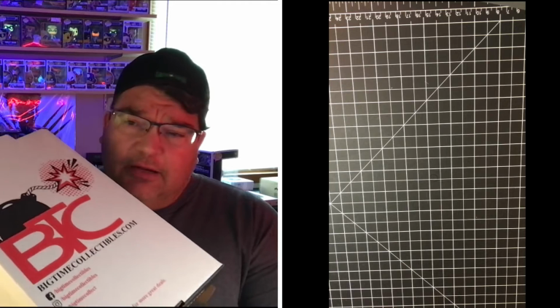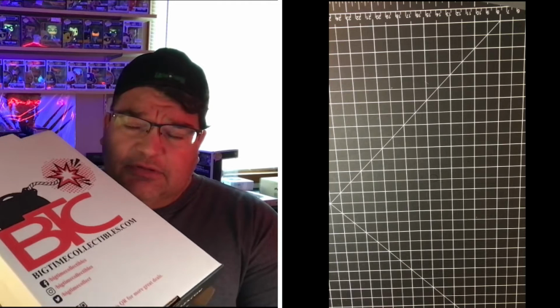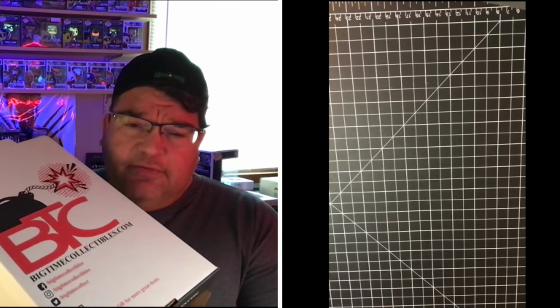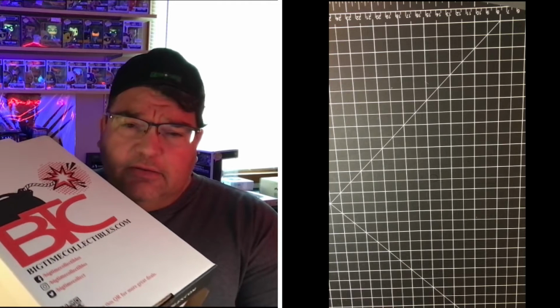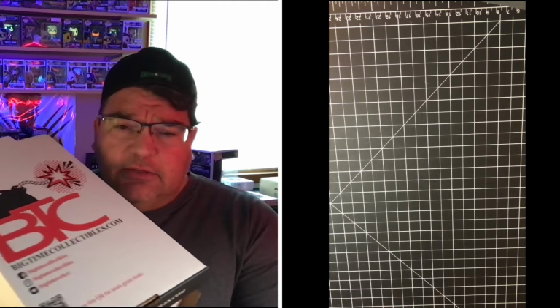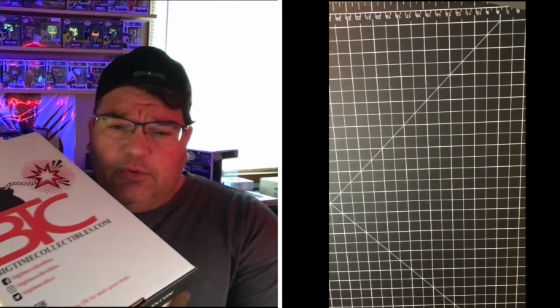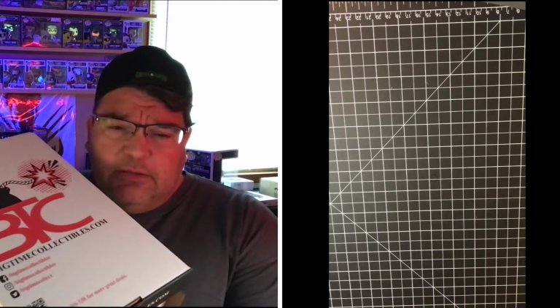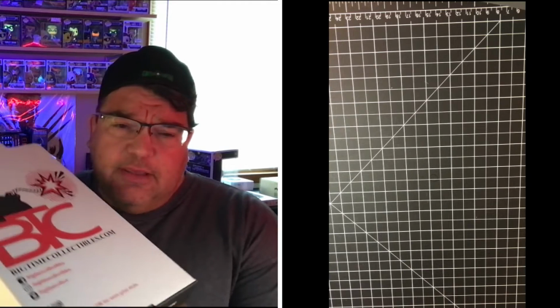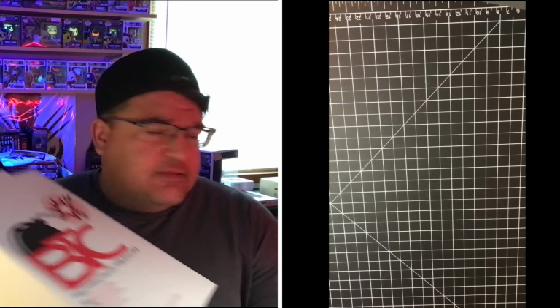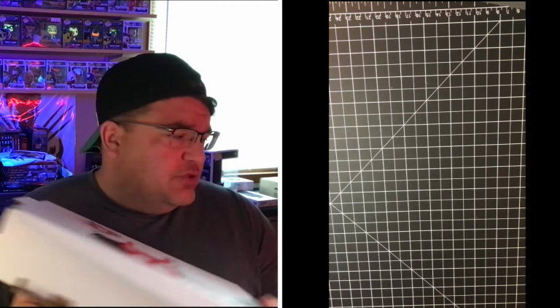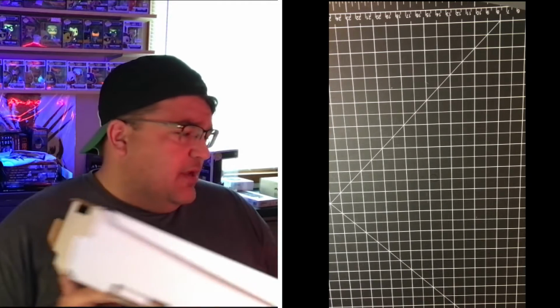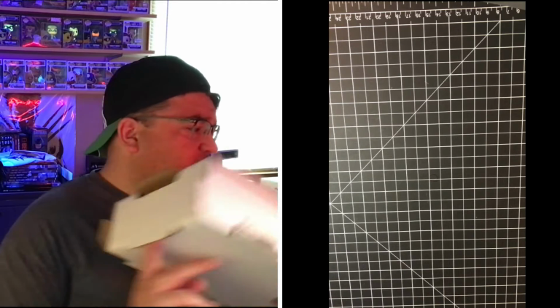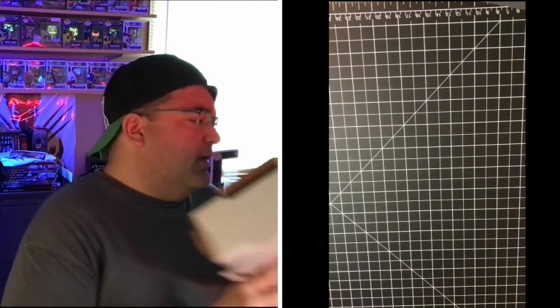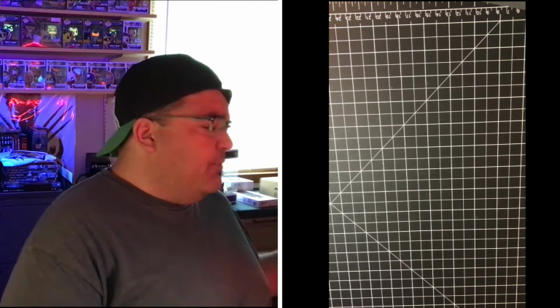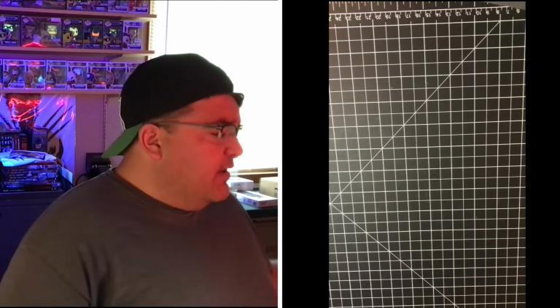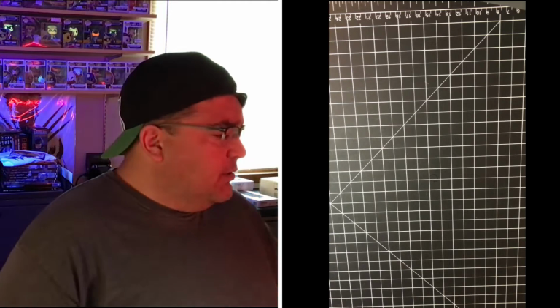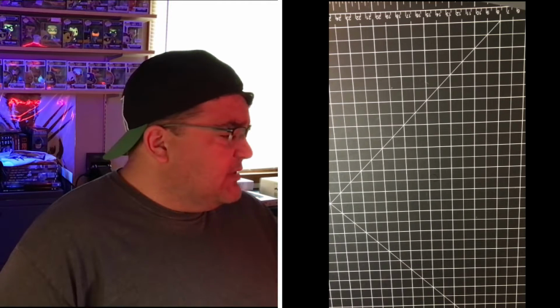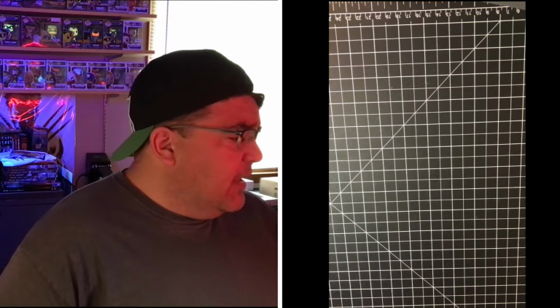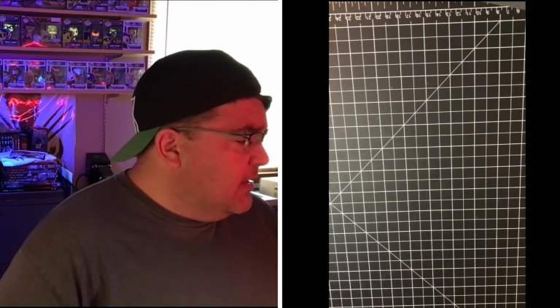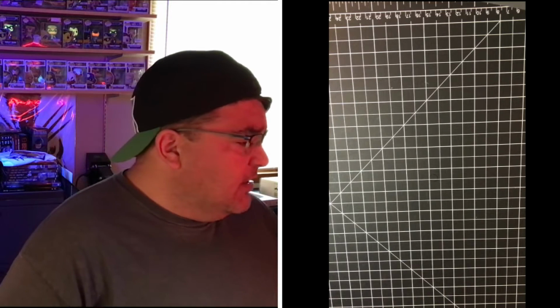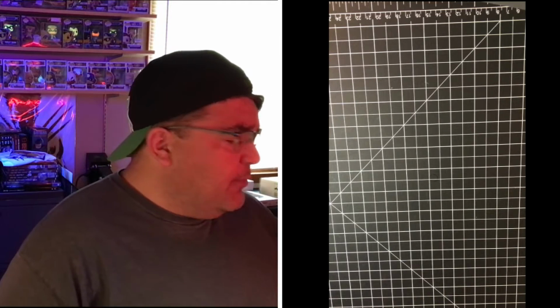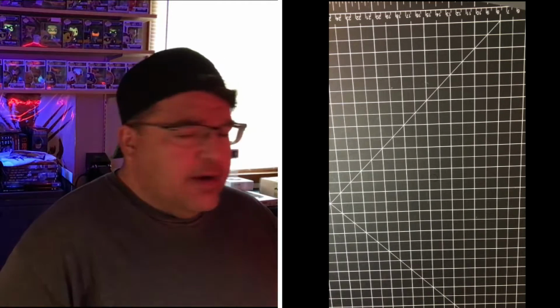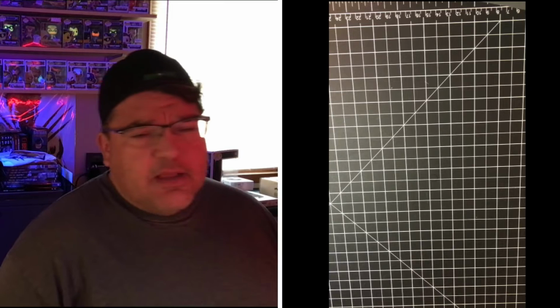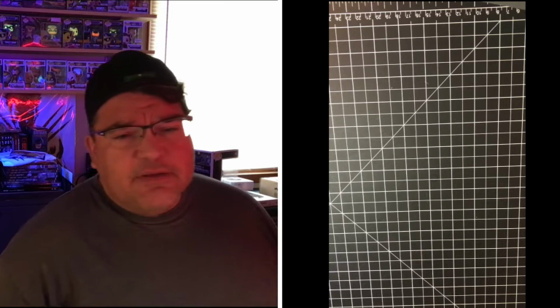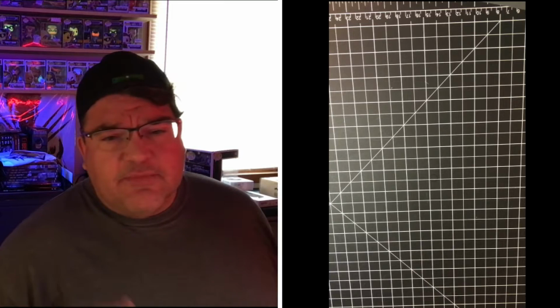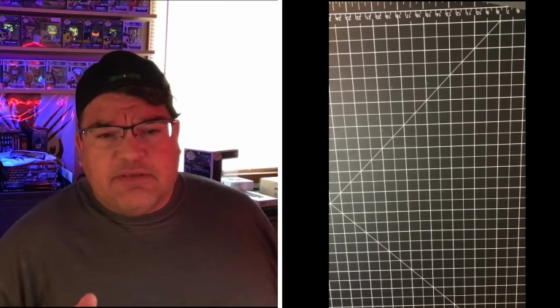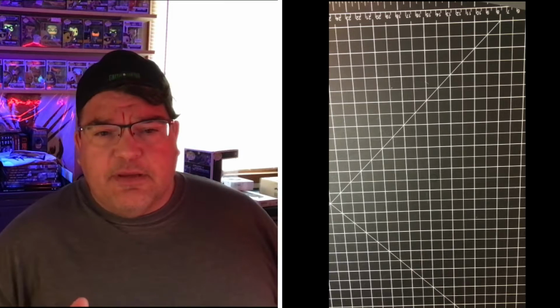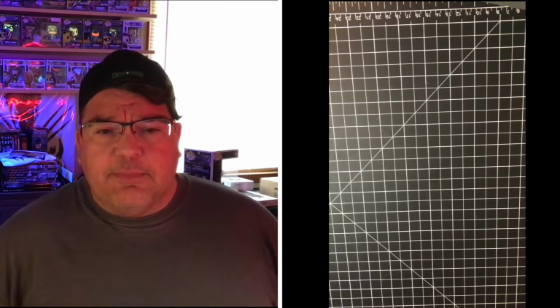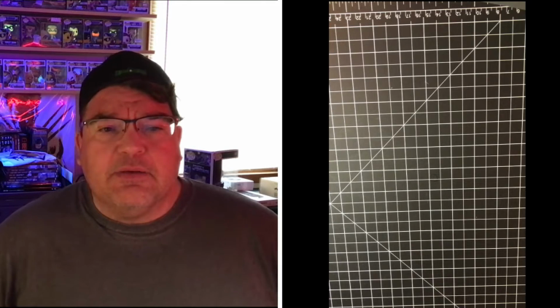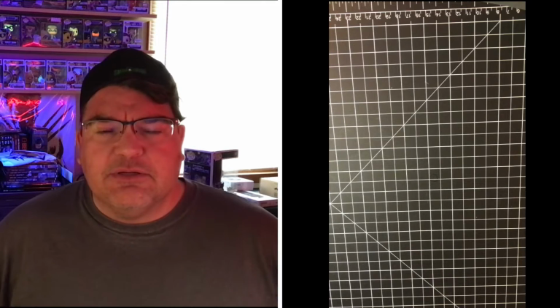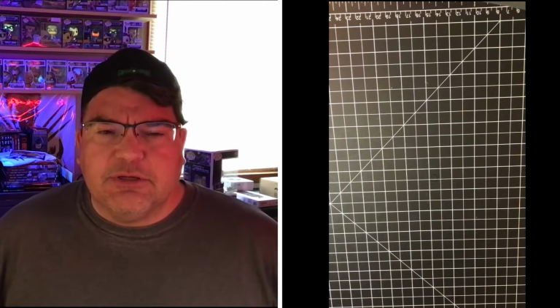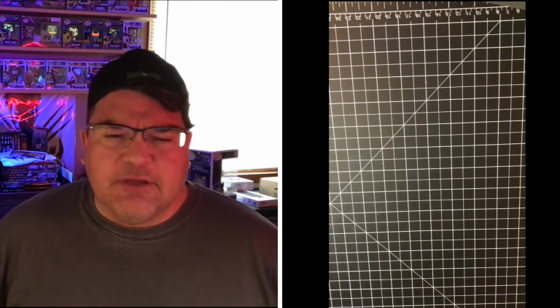I thought it was good value, so we'll take a look at that and see what you think. I've also got a couple Funkos and a couple graded comics that I recently picked up that I'm going to show you.